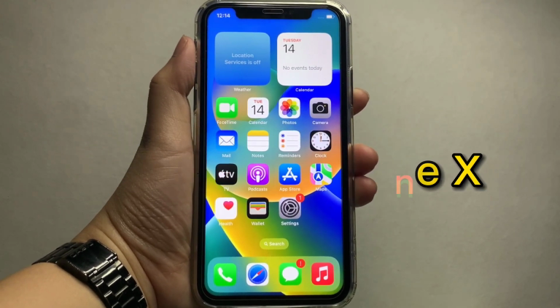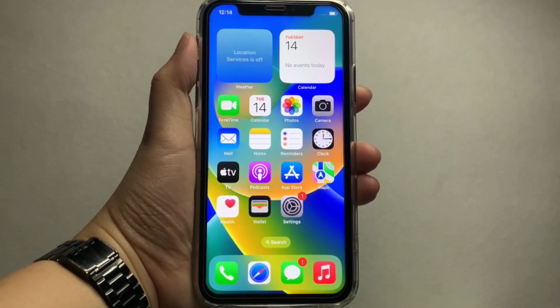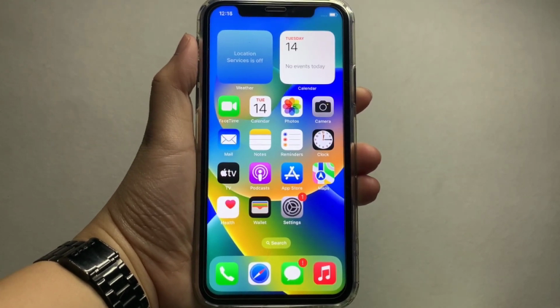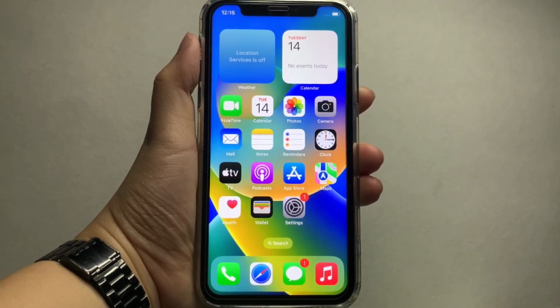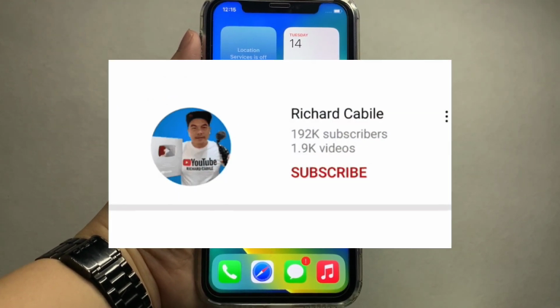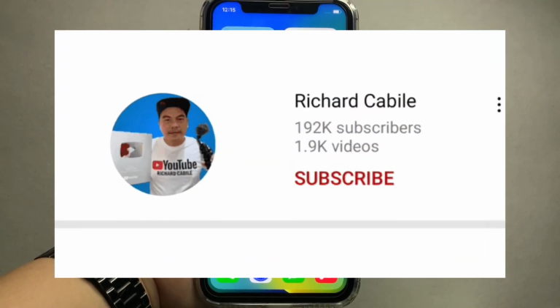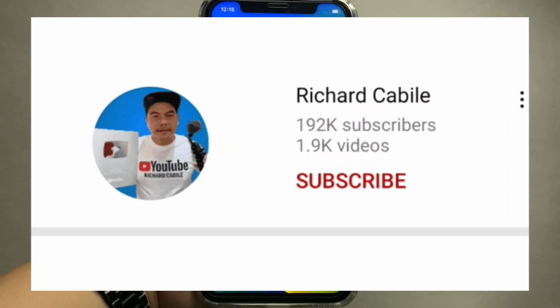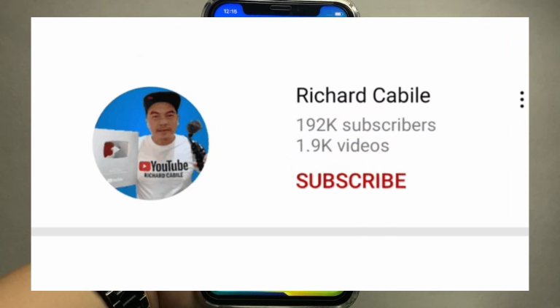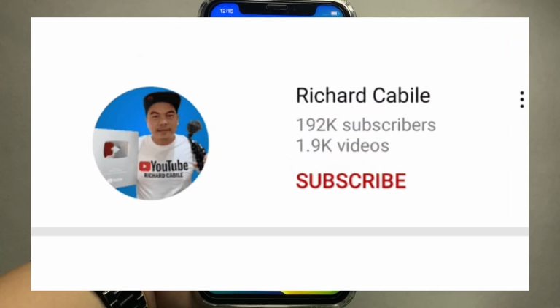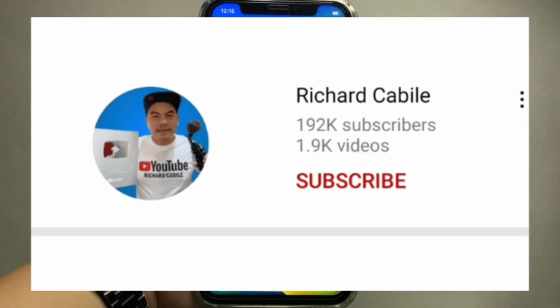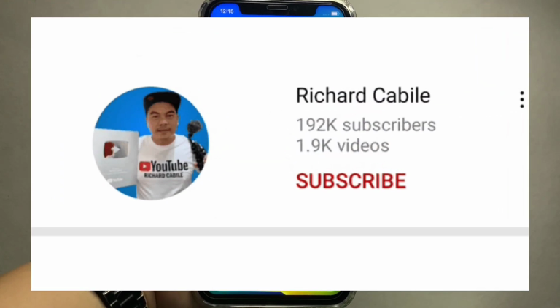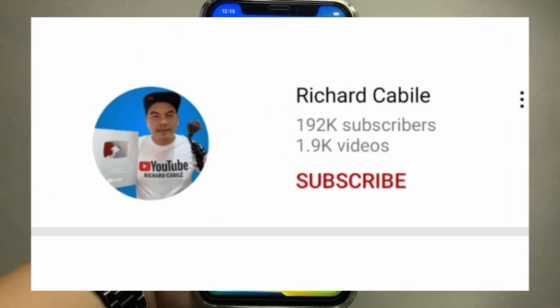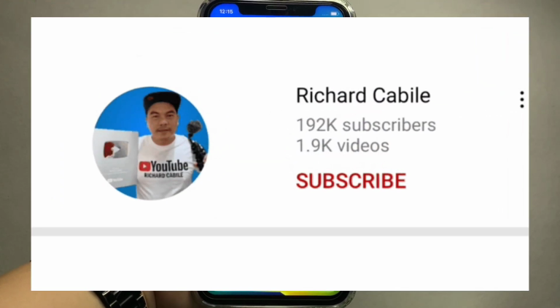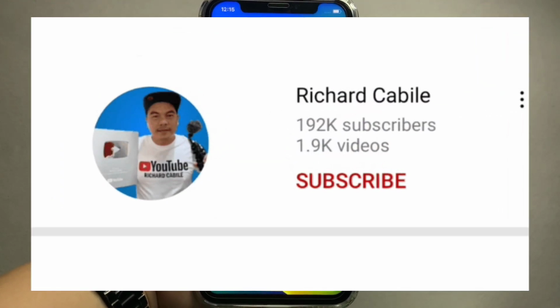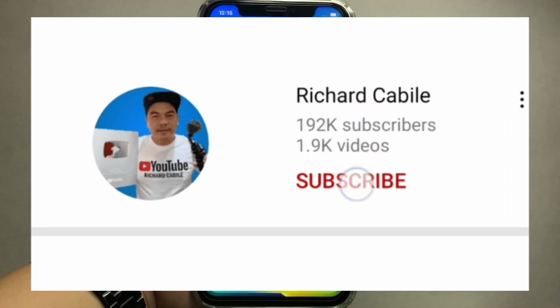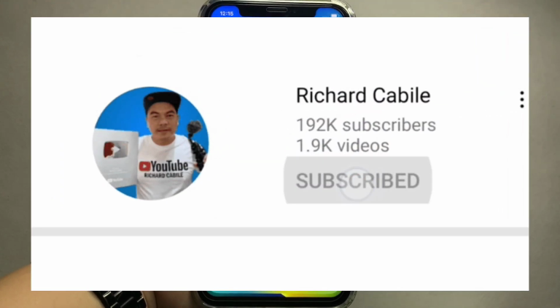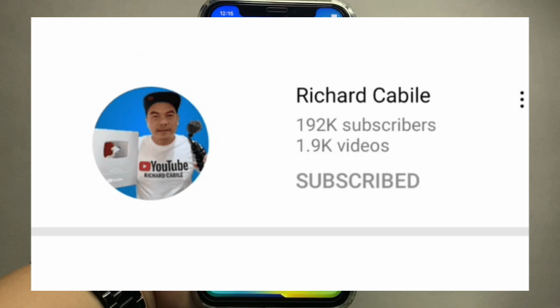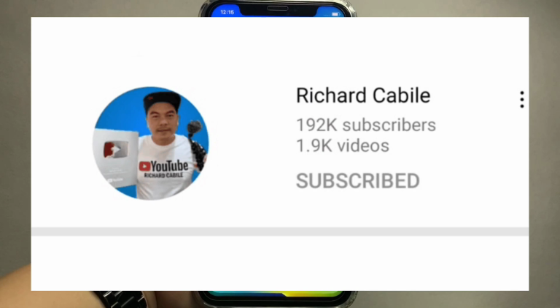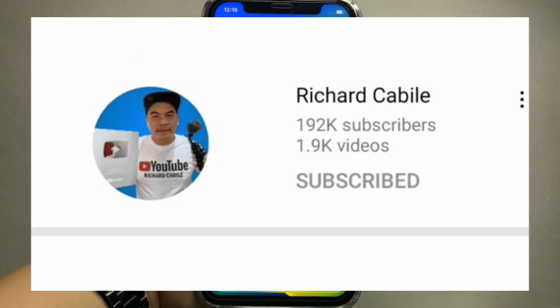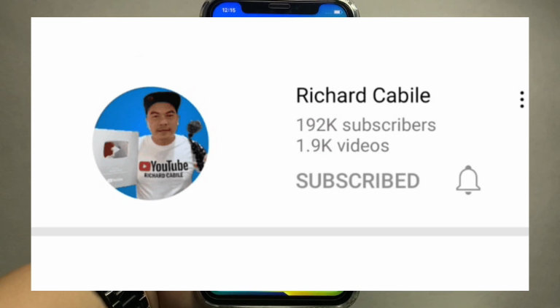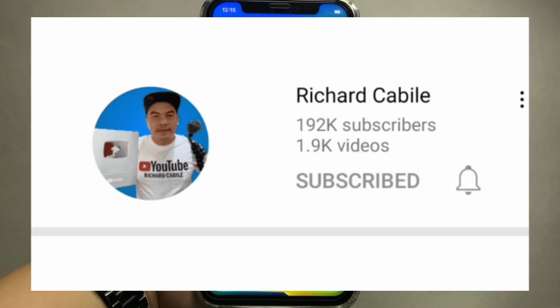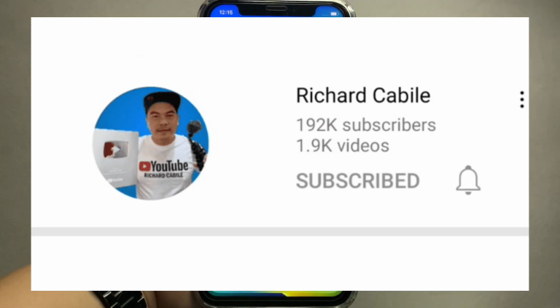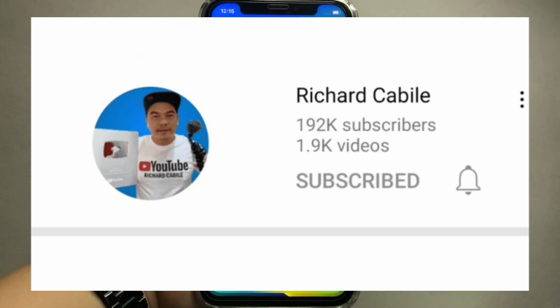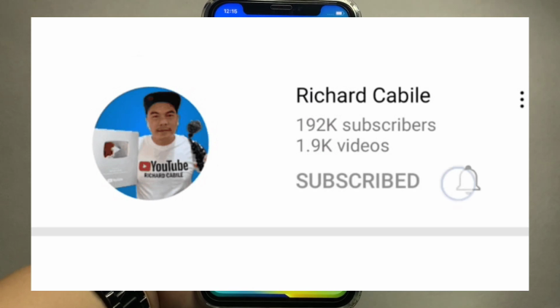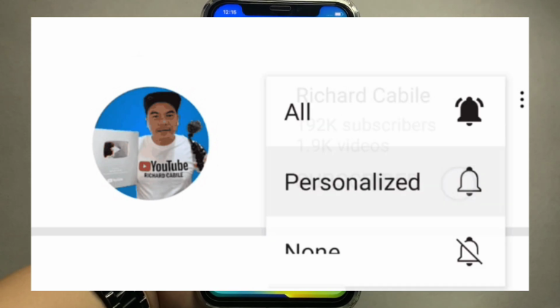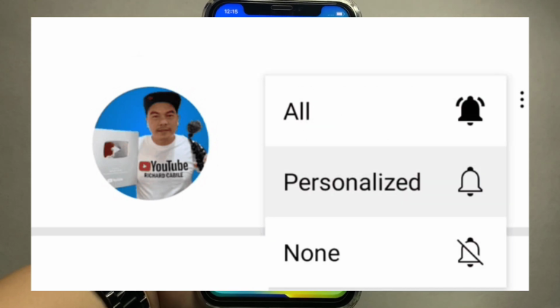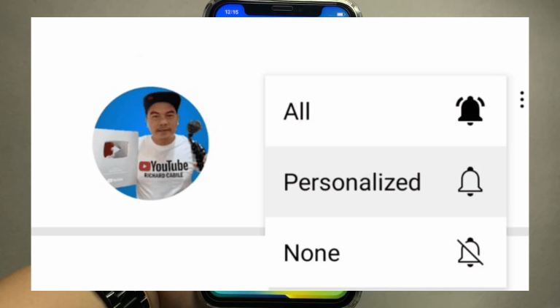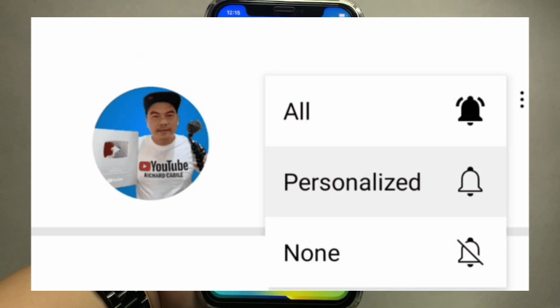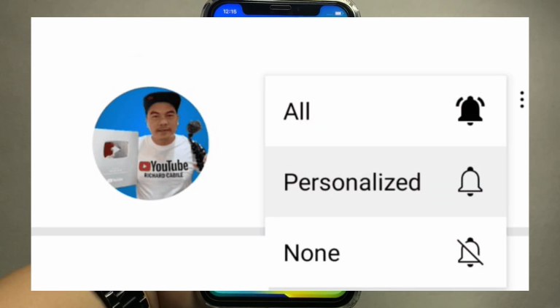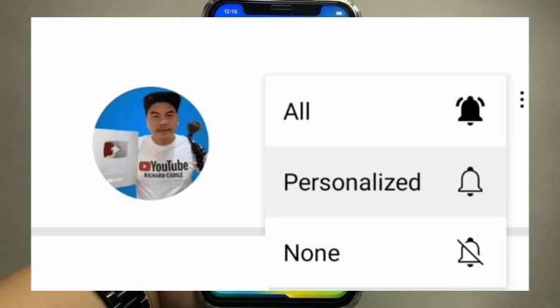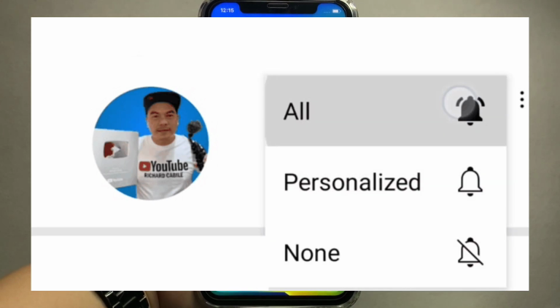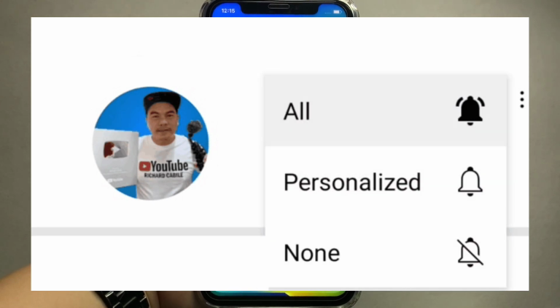But first, kindly subscribe to this channel and don't forget to hit the subscribe button and the bell to notify you for the new updates.